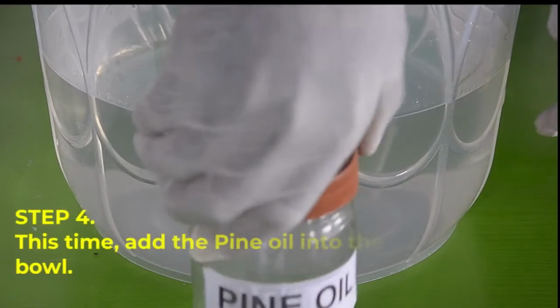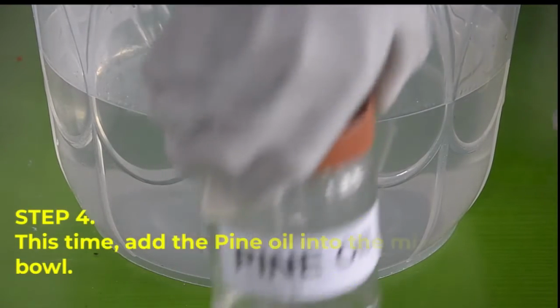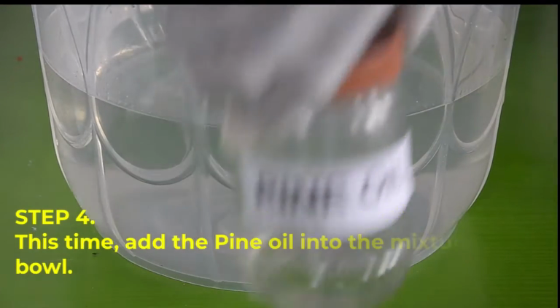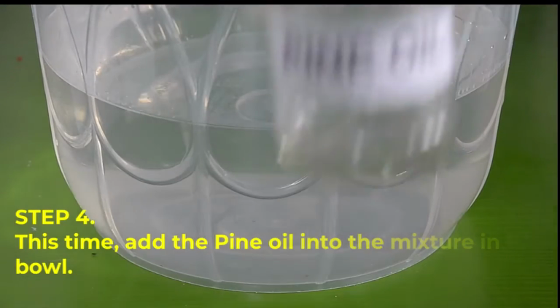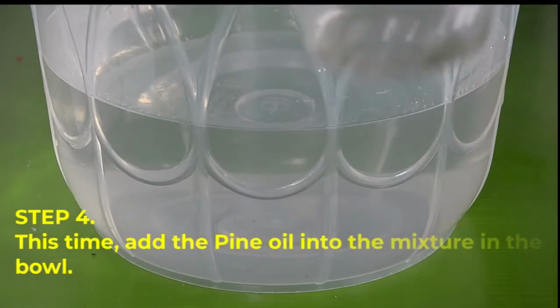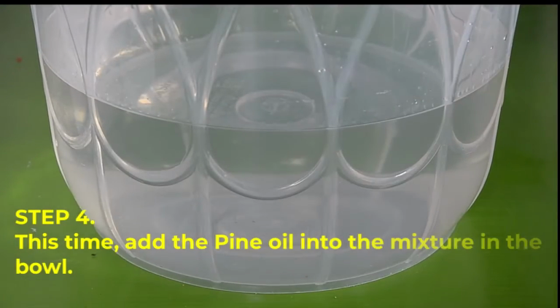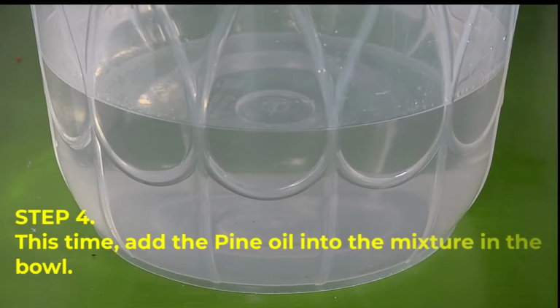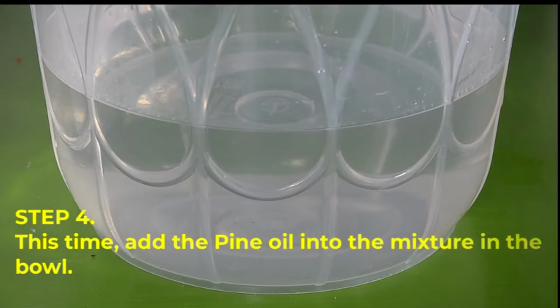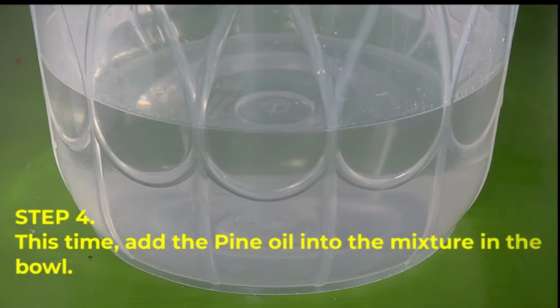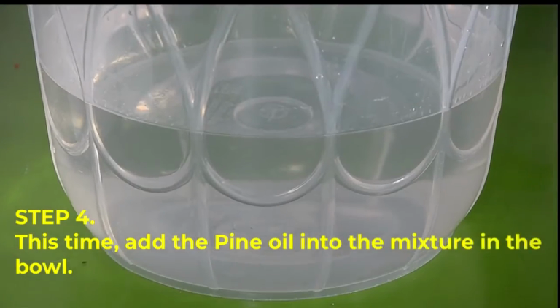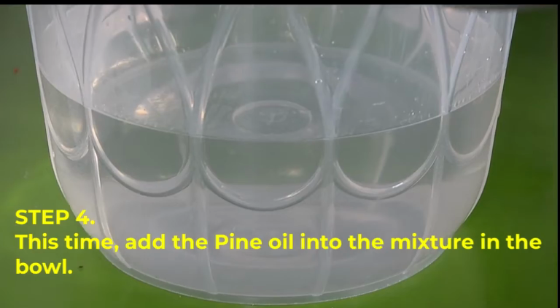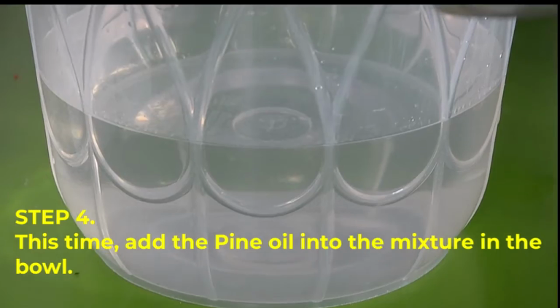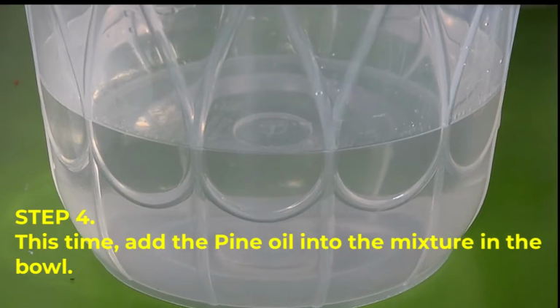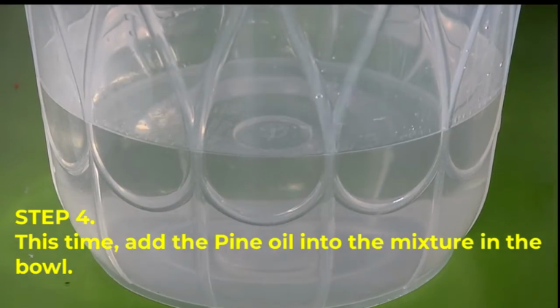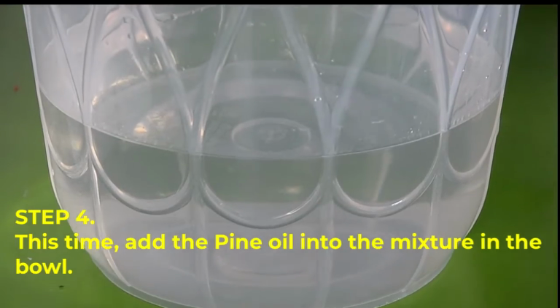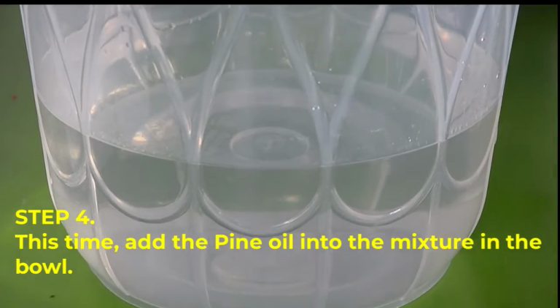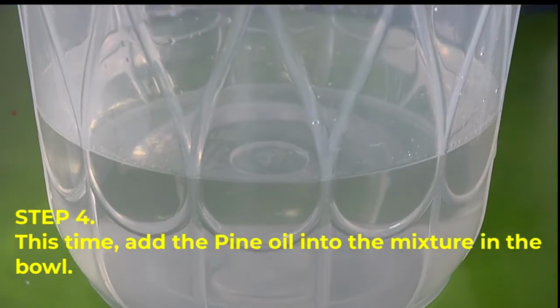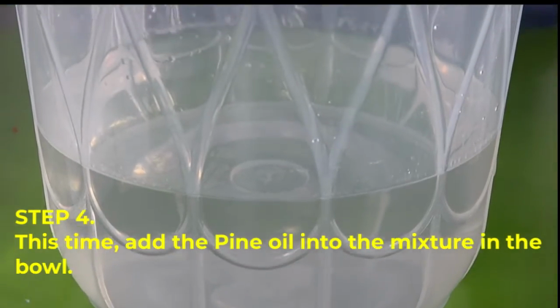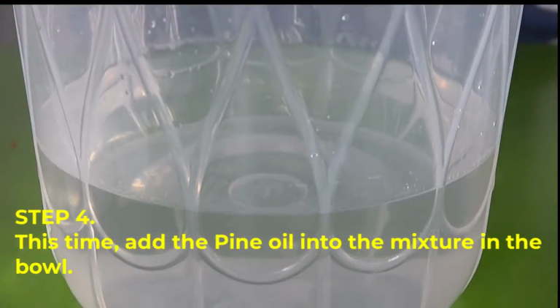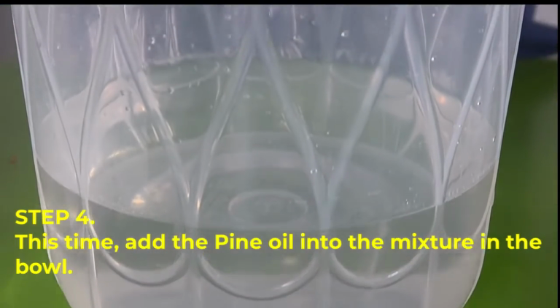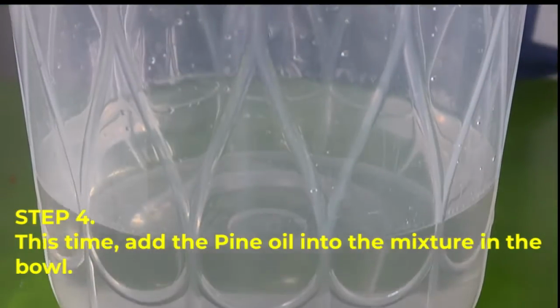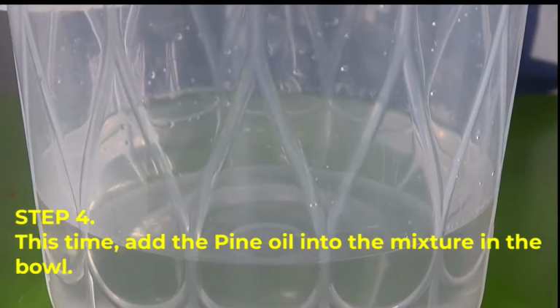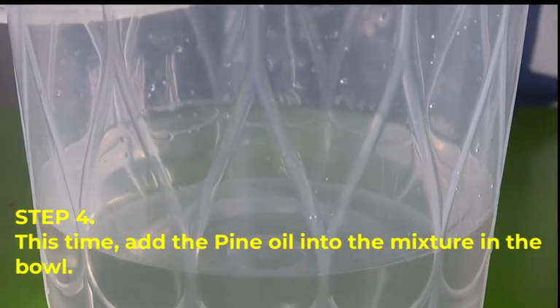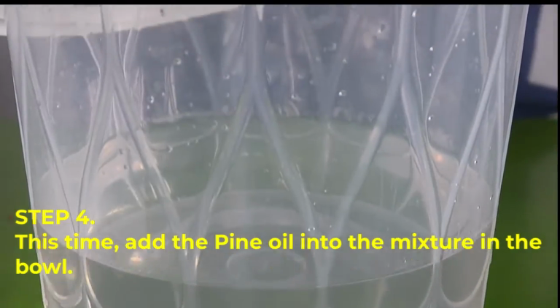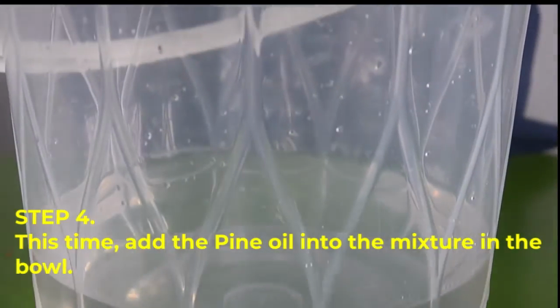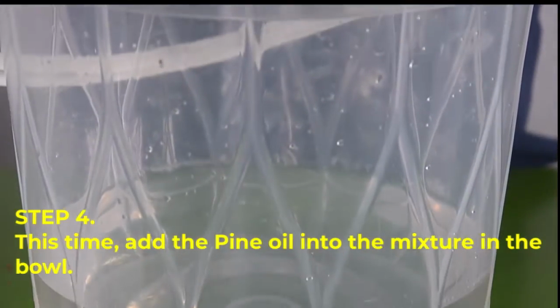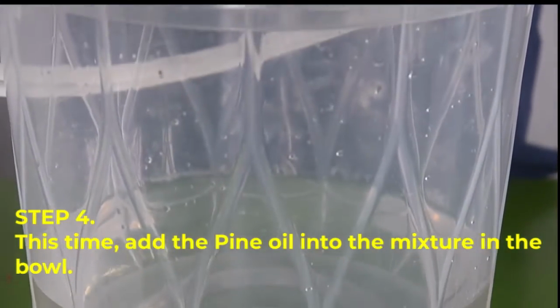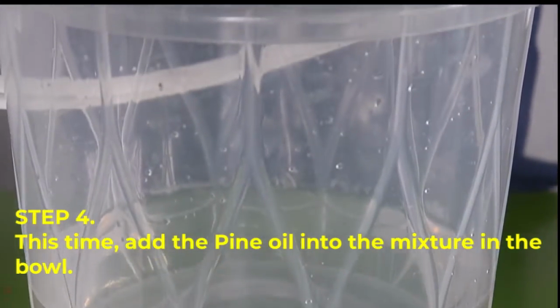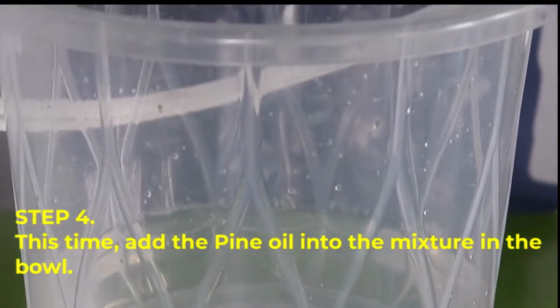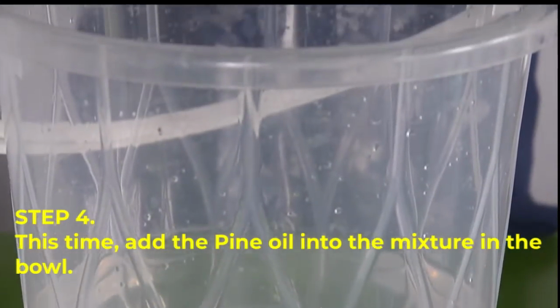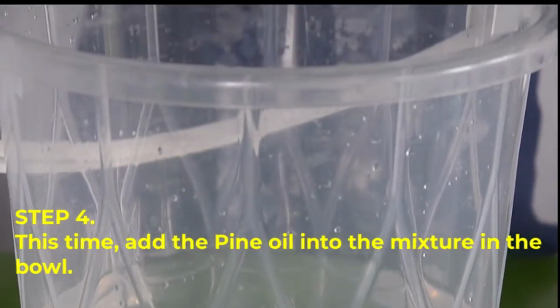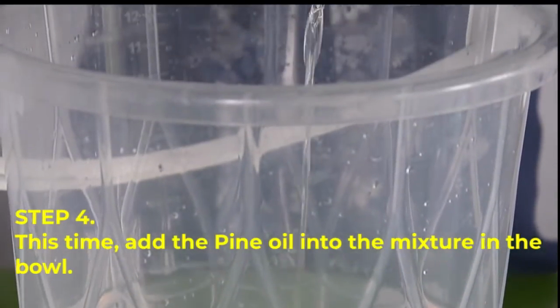Step number four, add the pine oil into the mixture in the bowl.